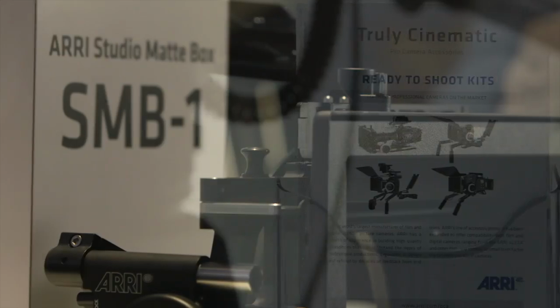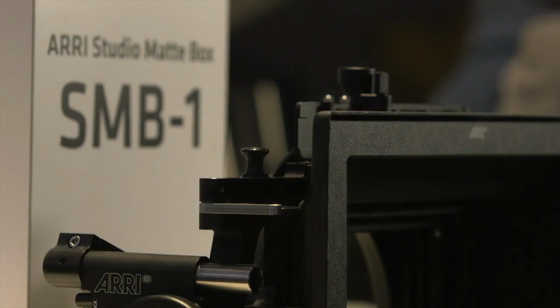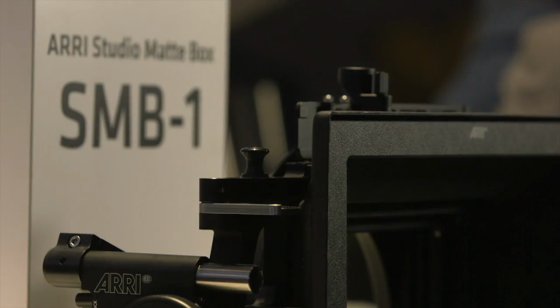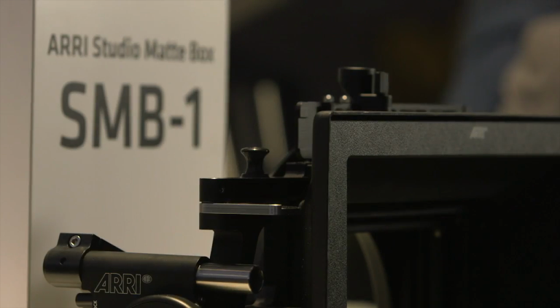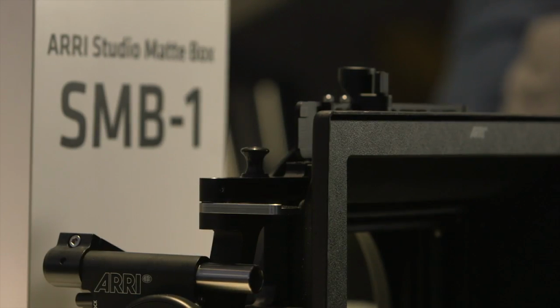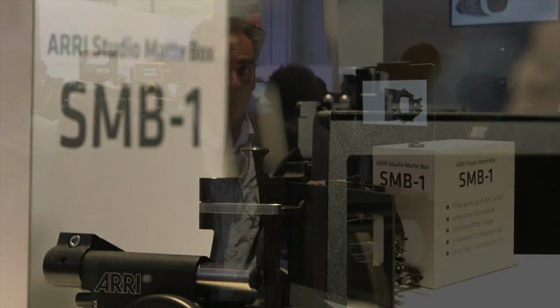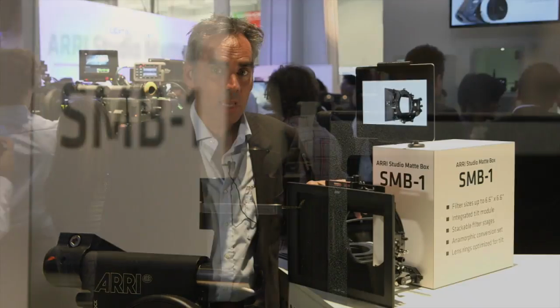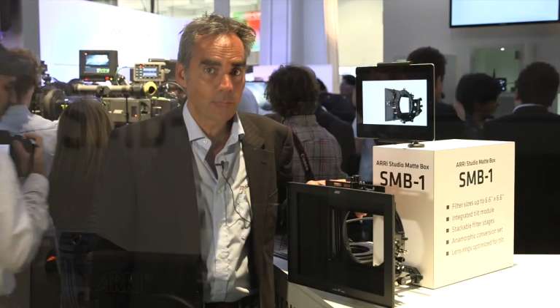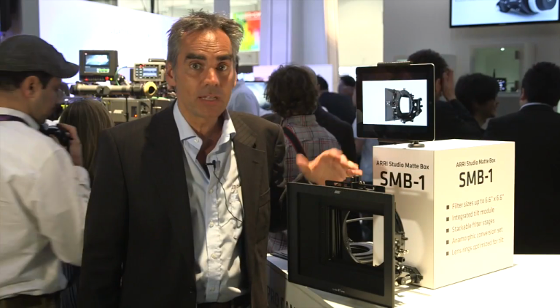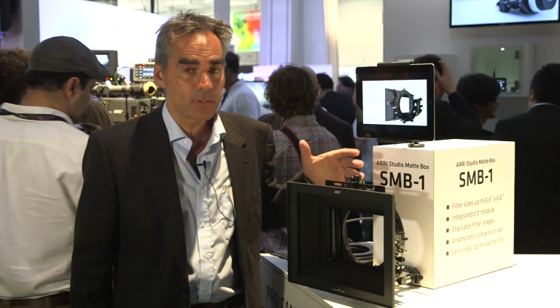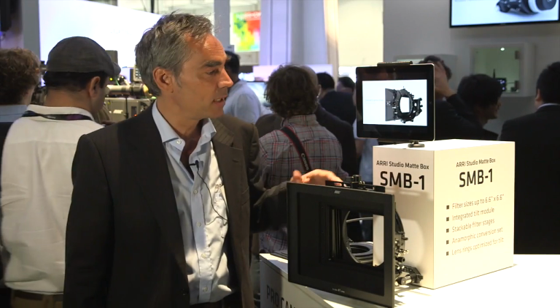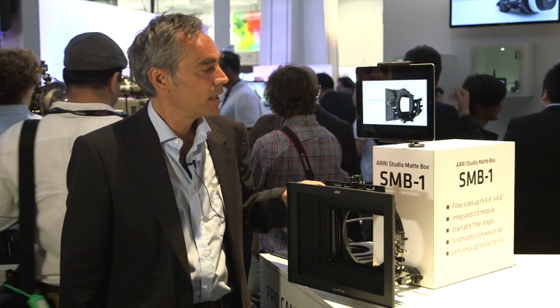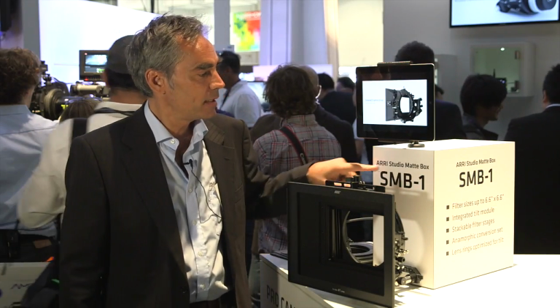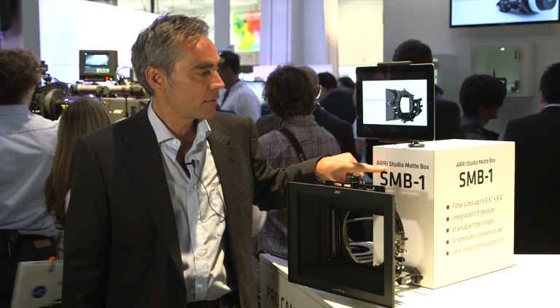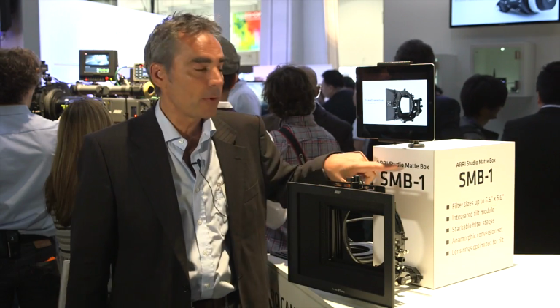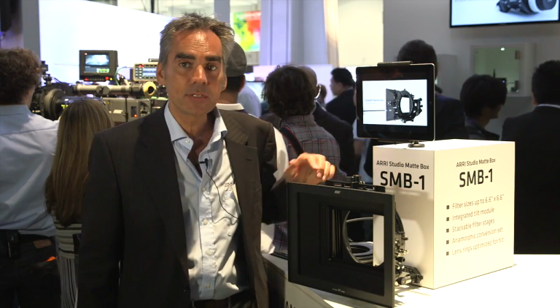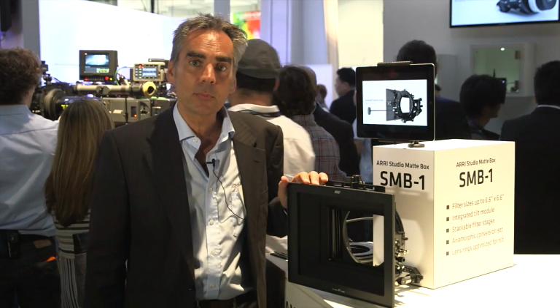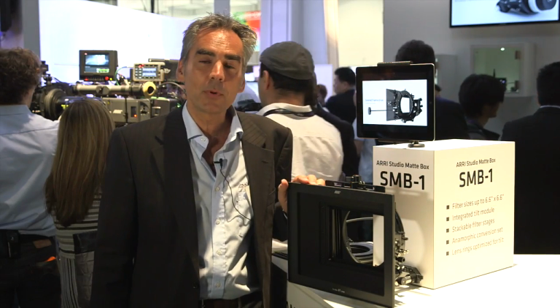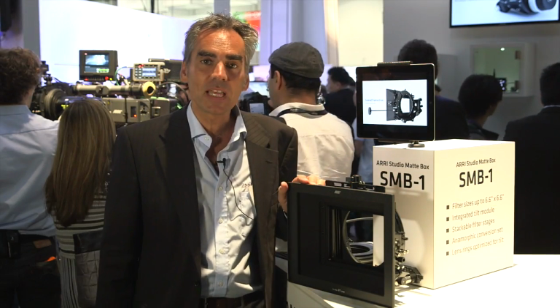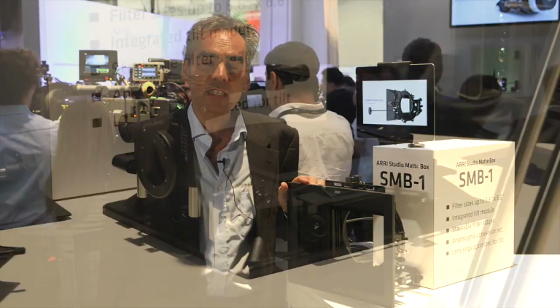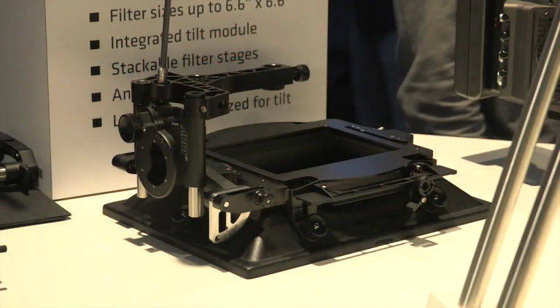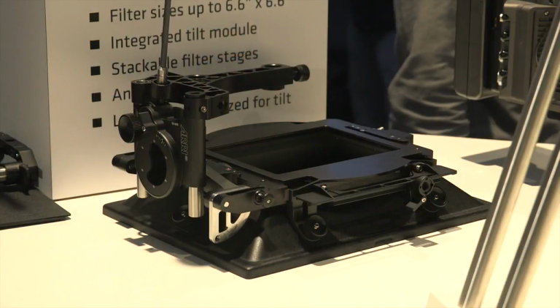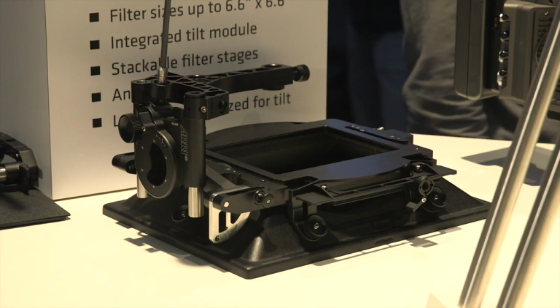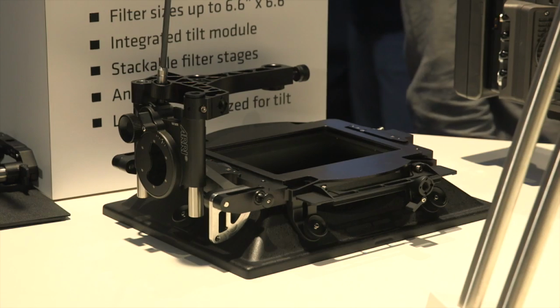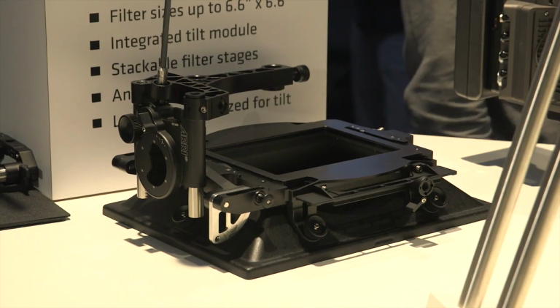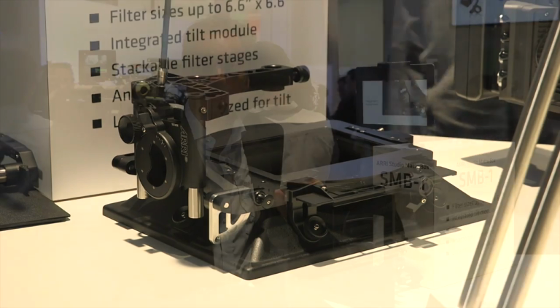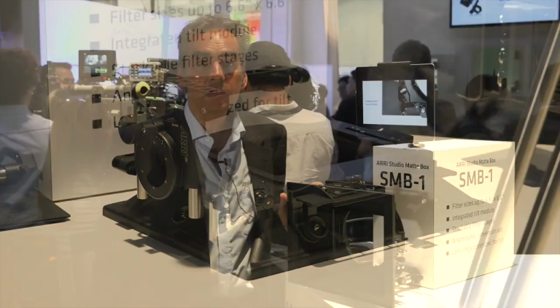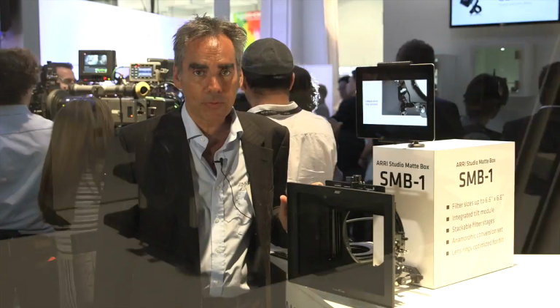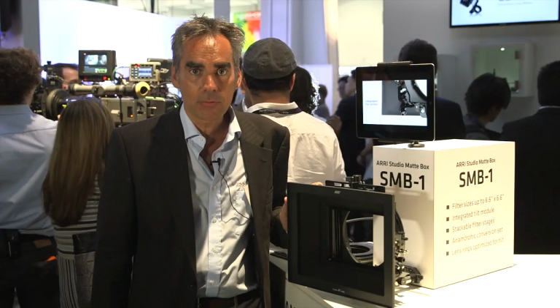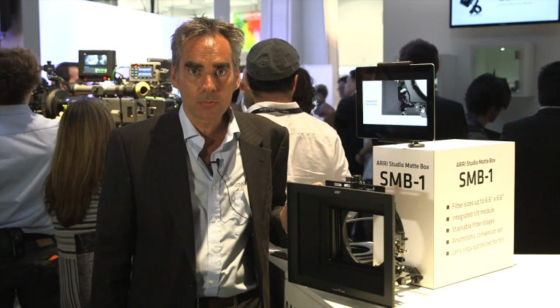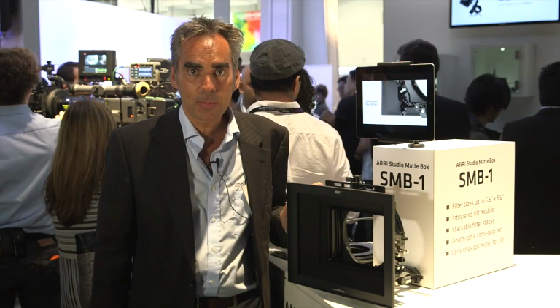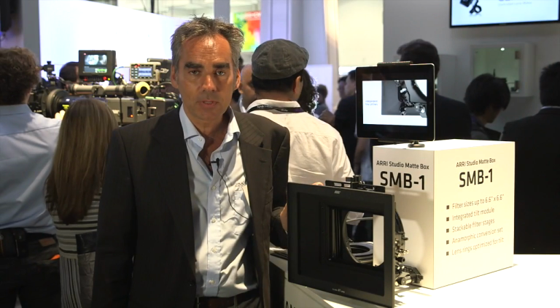The first main product we are announcing here is the ARRI Studio Madbox SMB1. What are the features of the ARRI Studio Madbox?